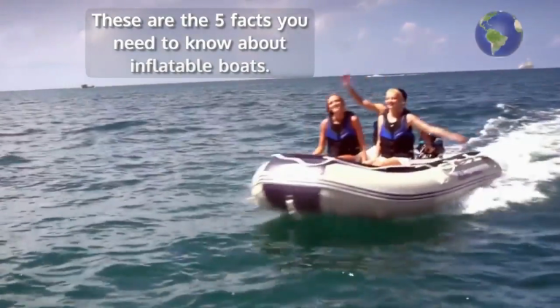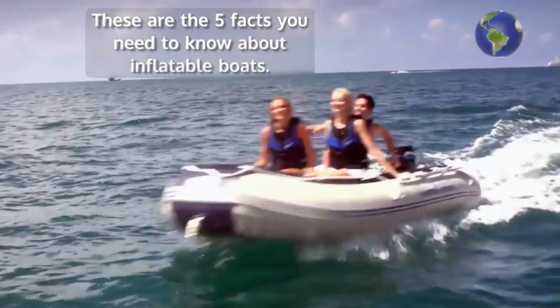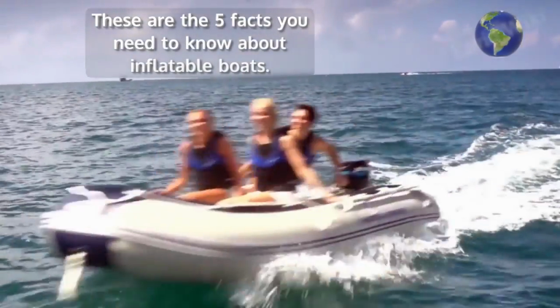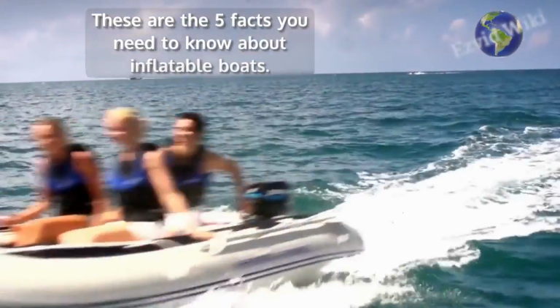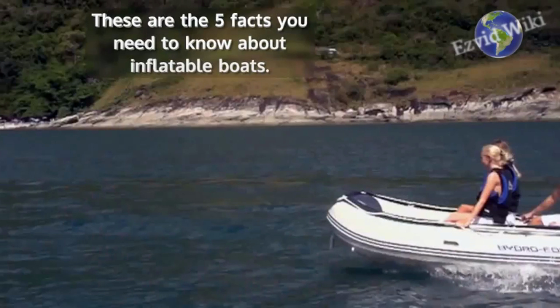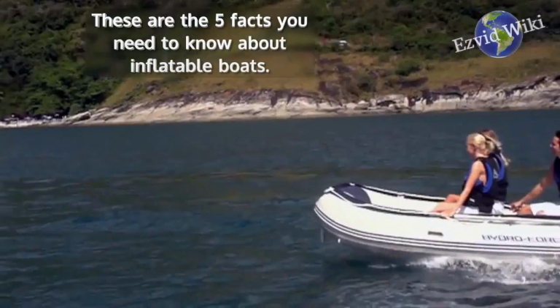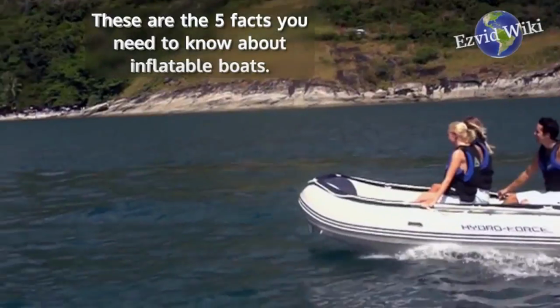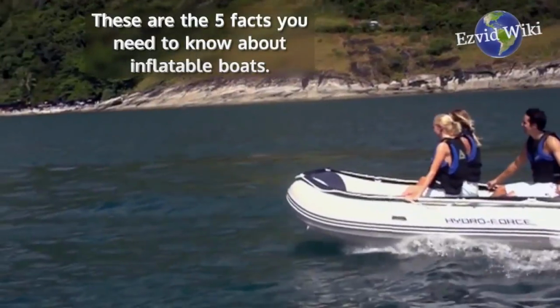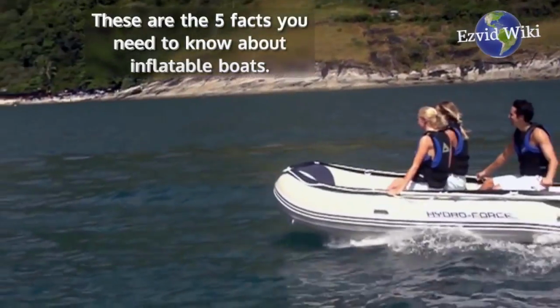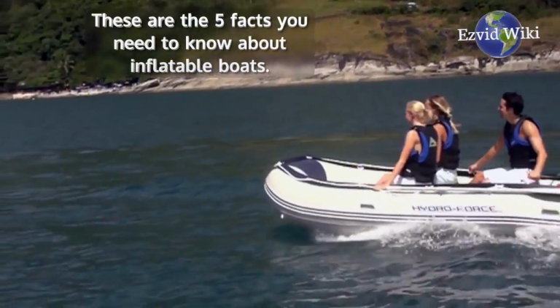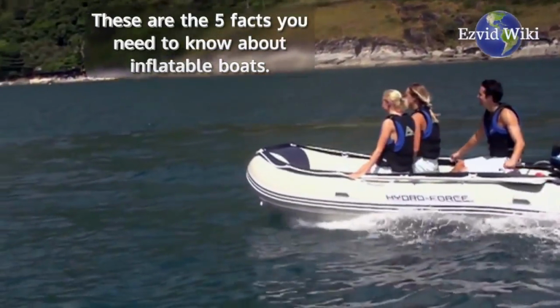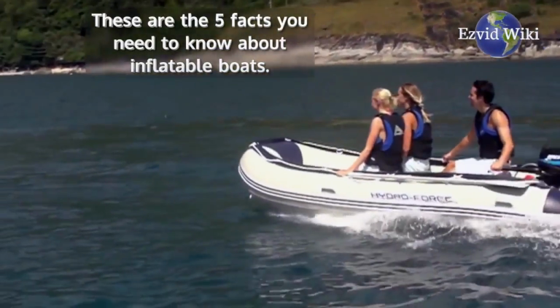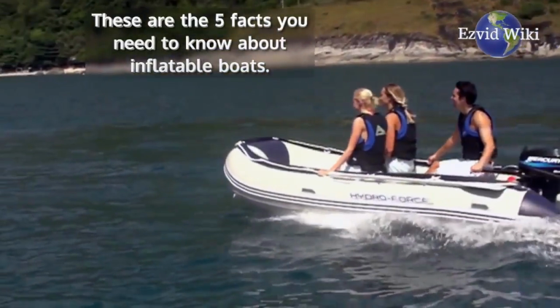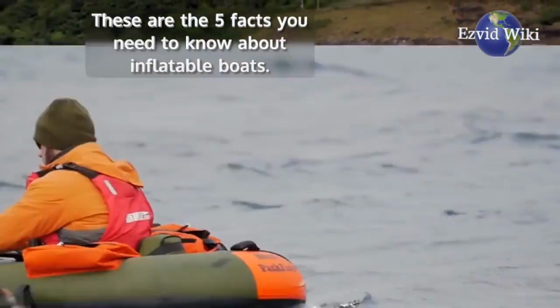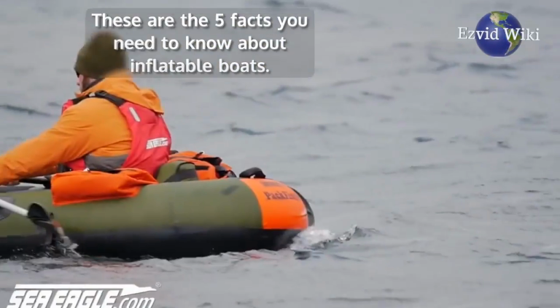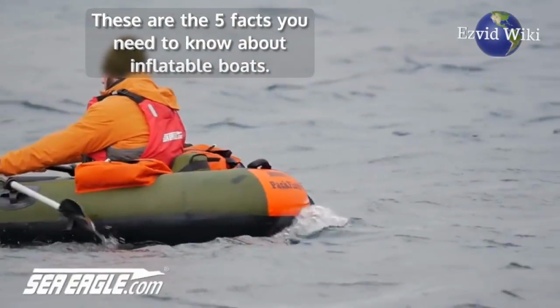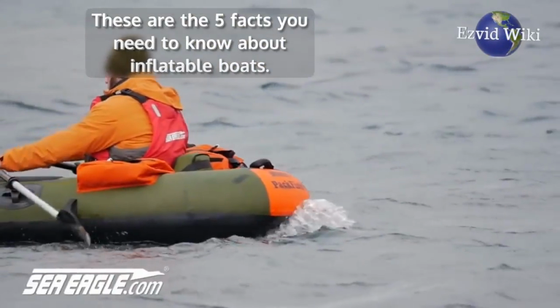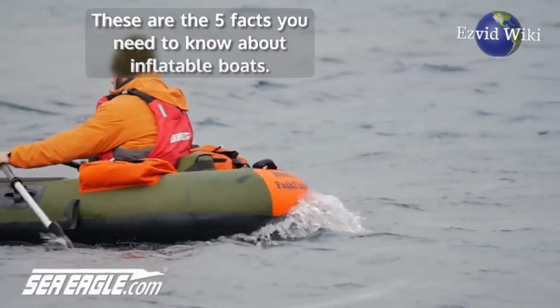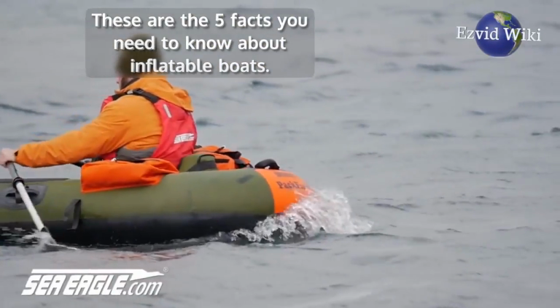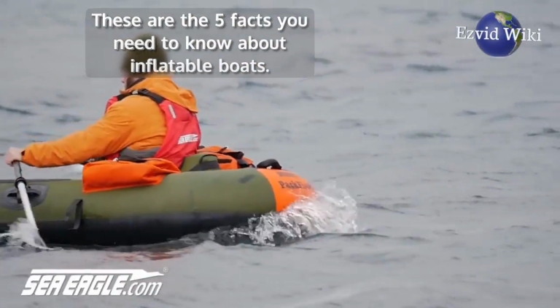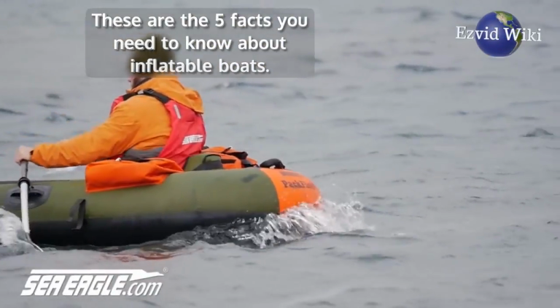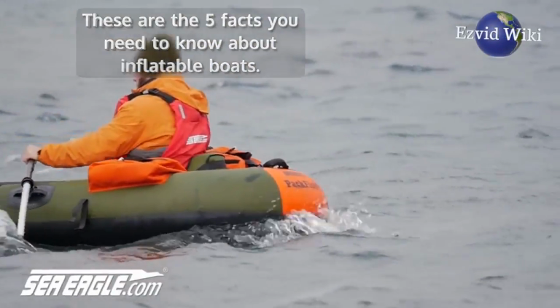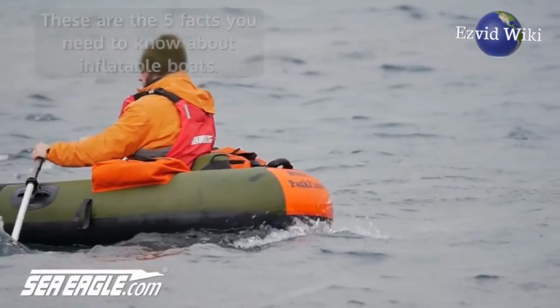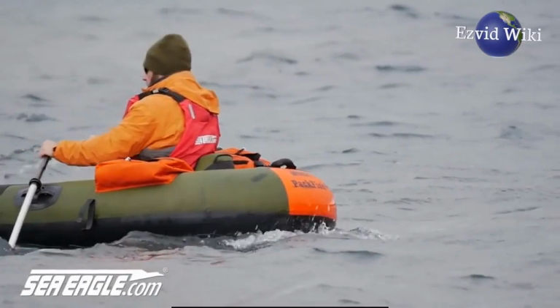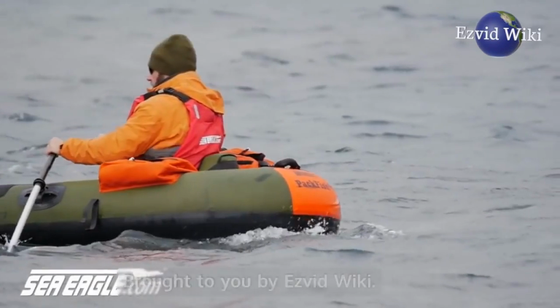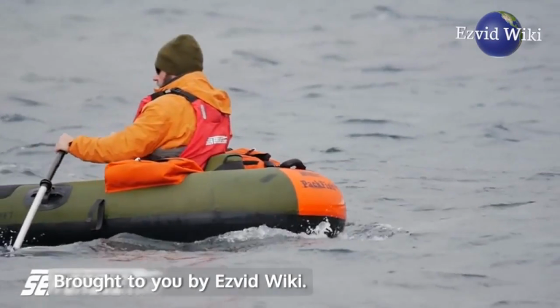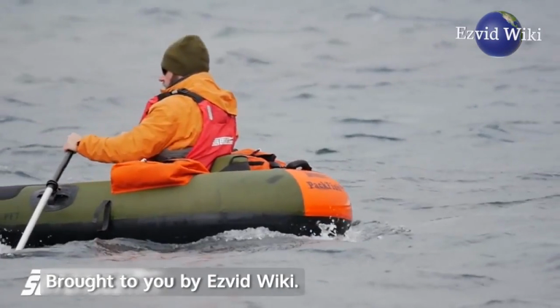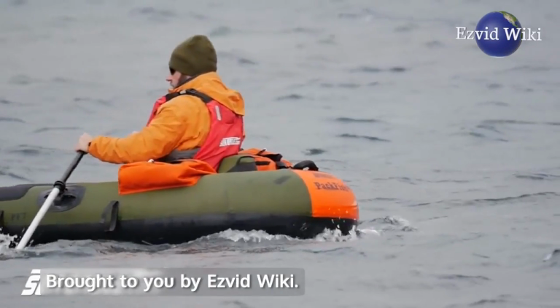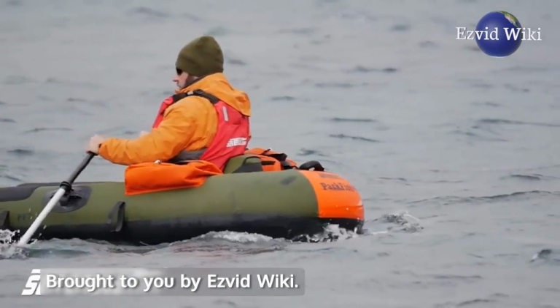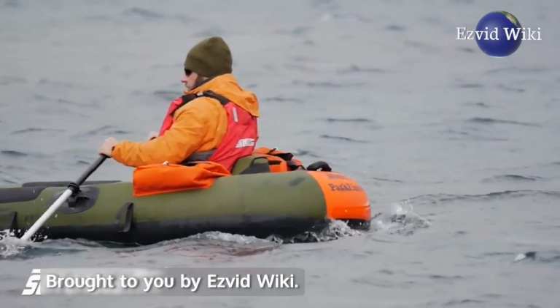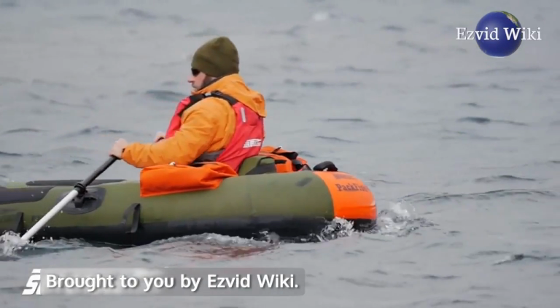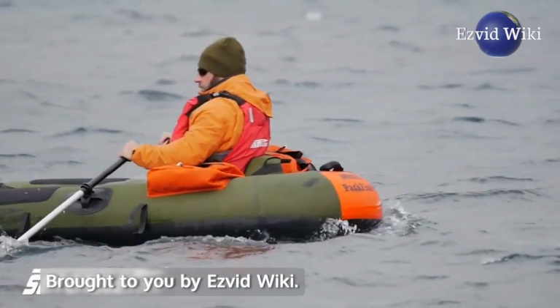These are the 5 facts you need to know about inflatable boats, brought to you by Easy Vid Wiki.